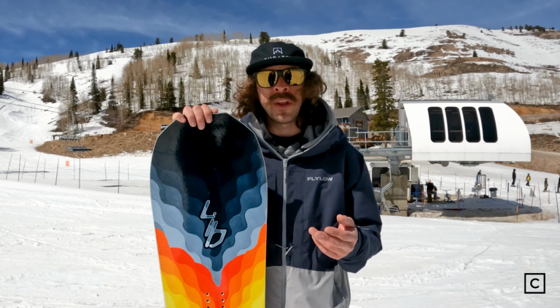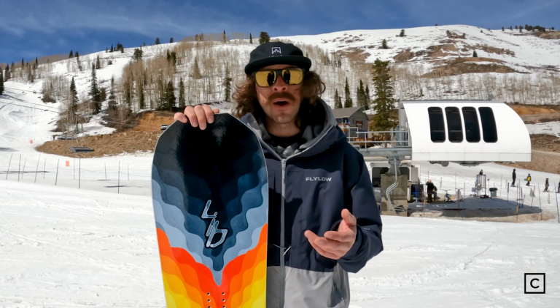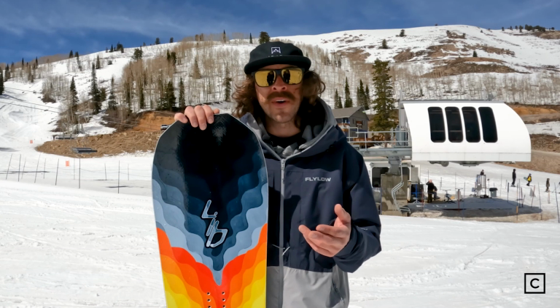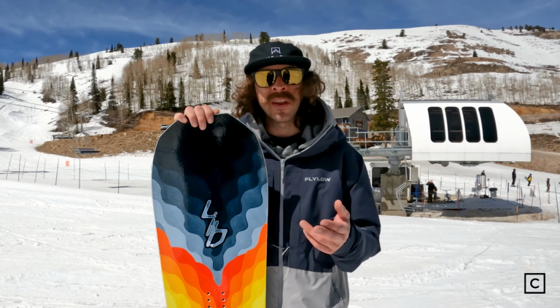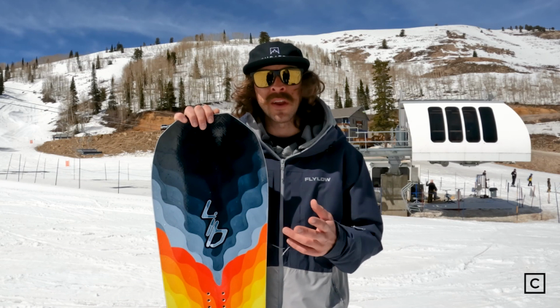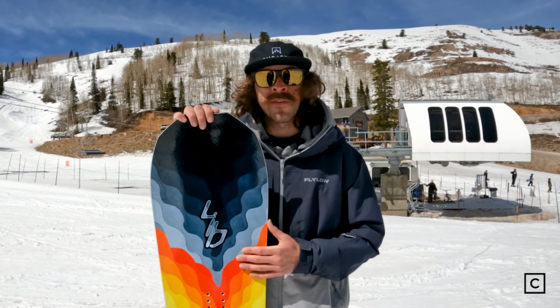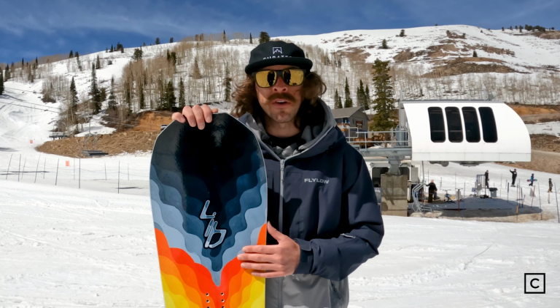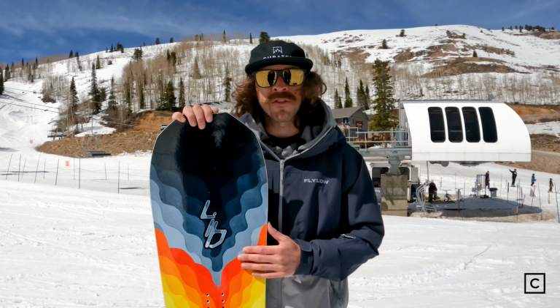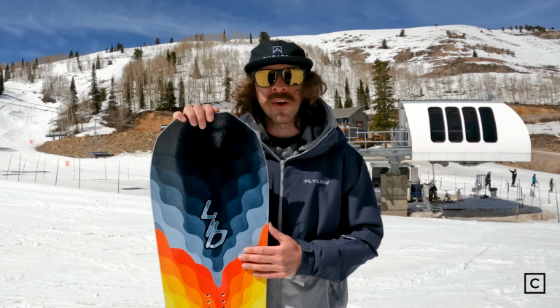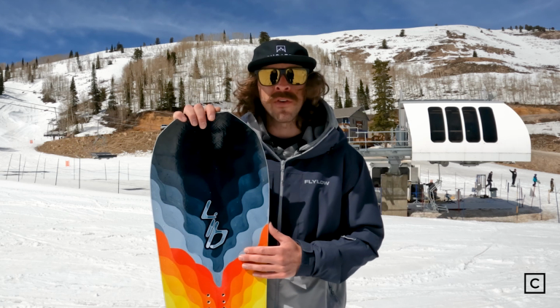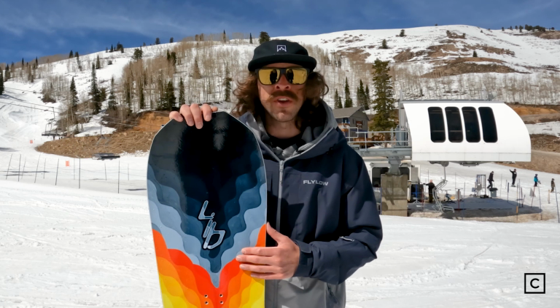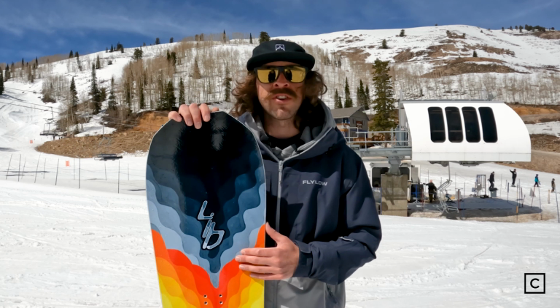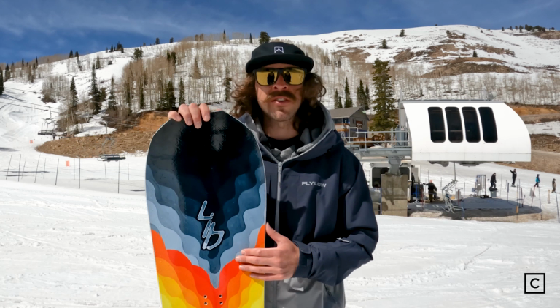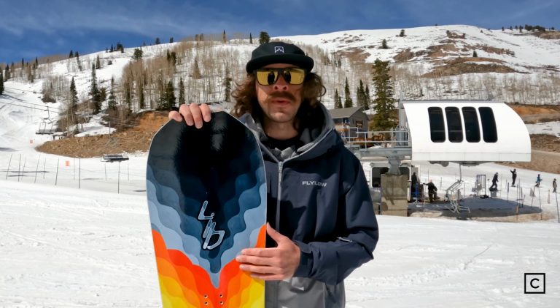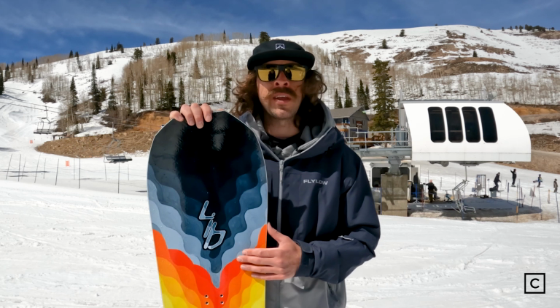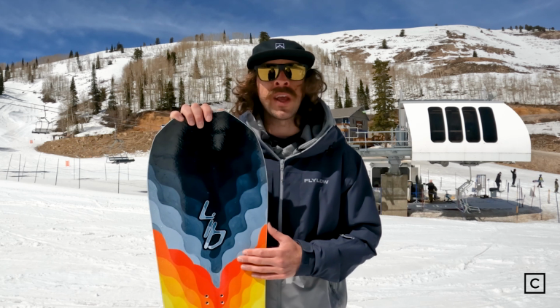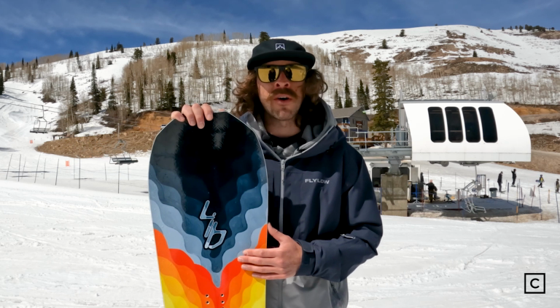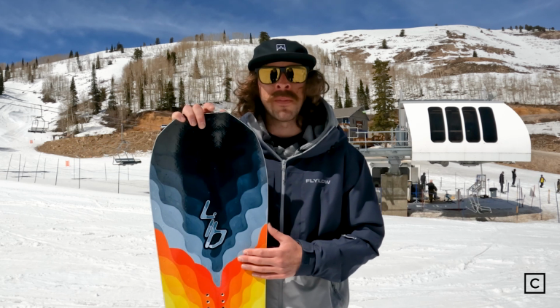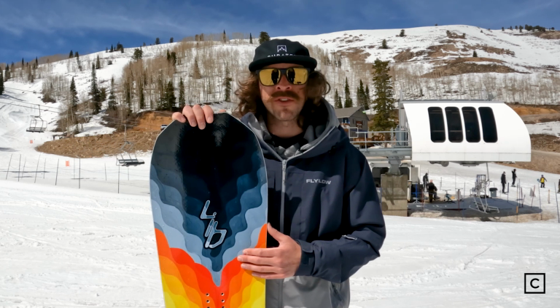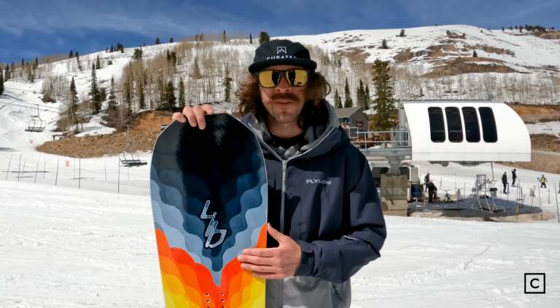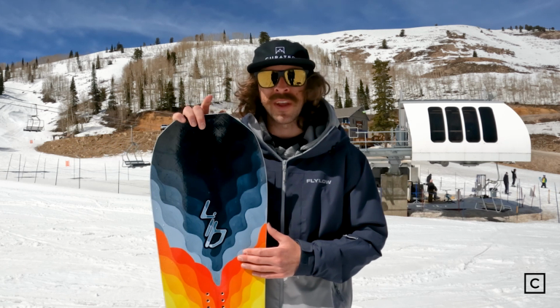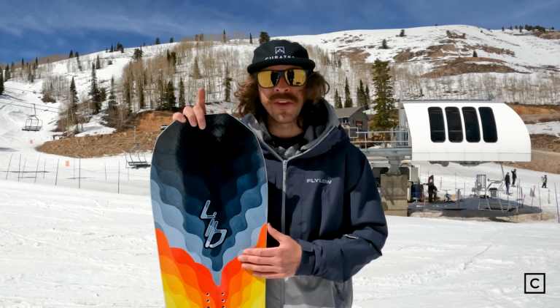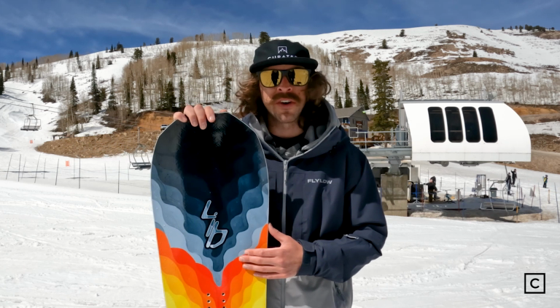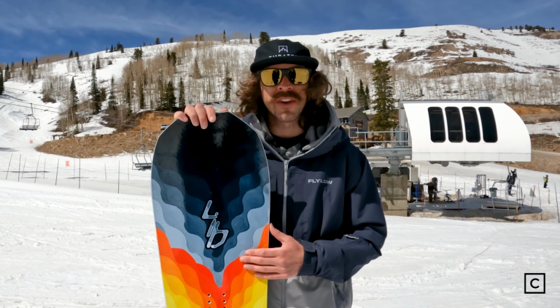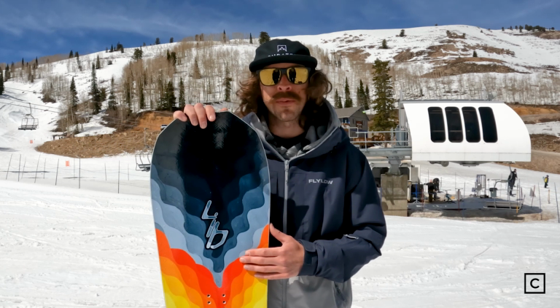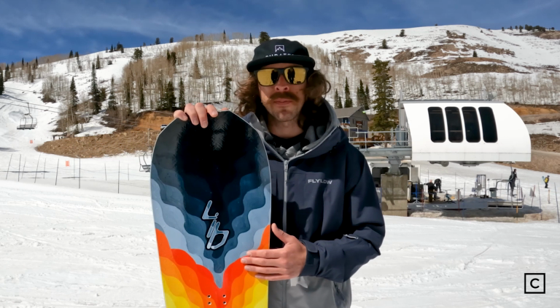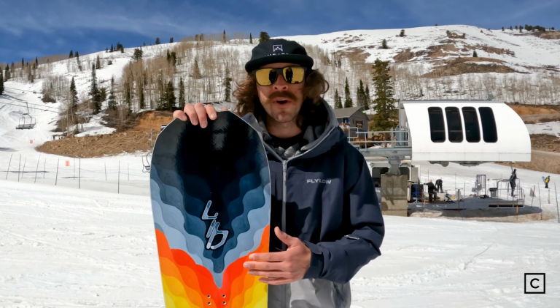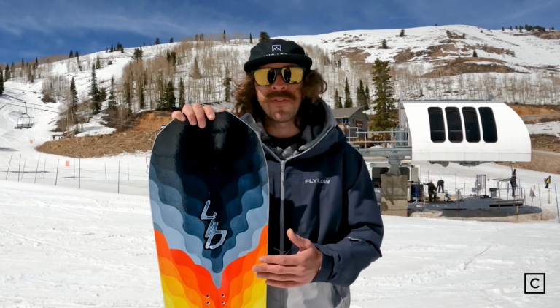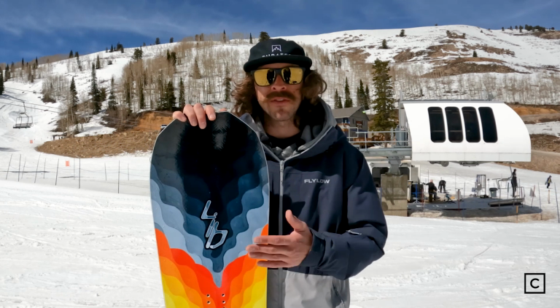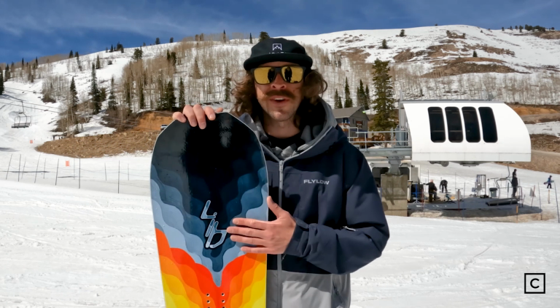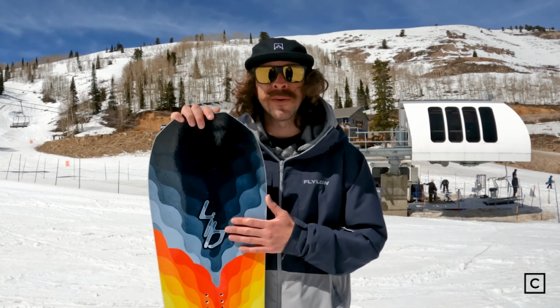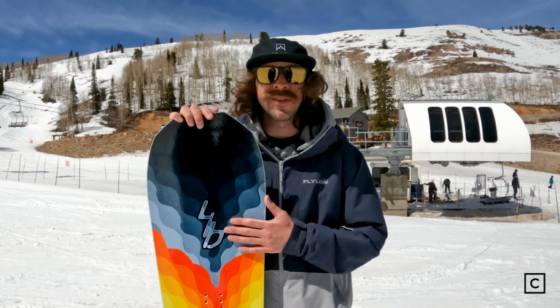Don't forget, if you need help finding gear for yourself, reach out to me and I will make sure we get you hooked up with the perfect snowboard.